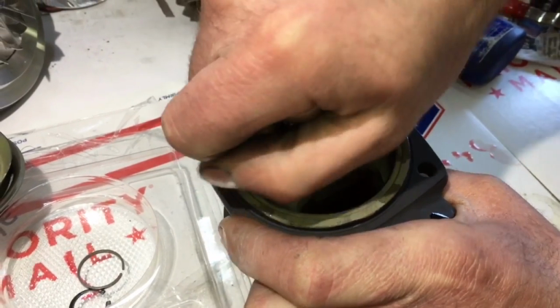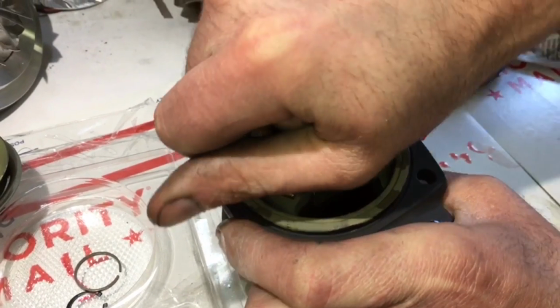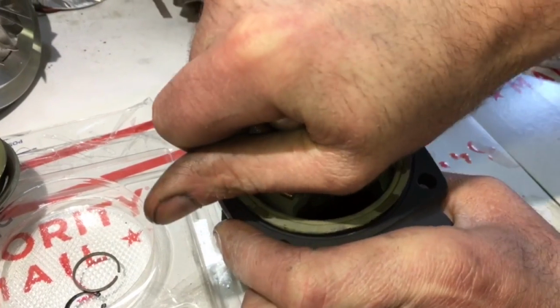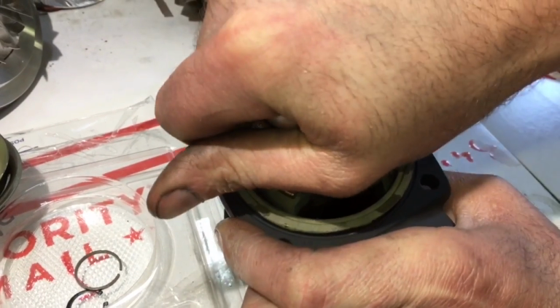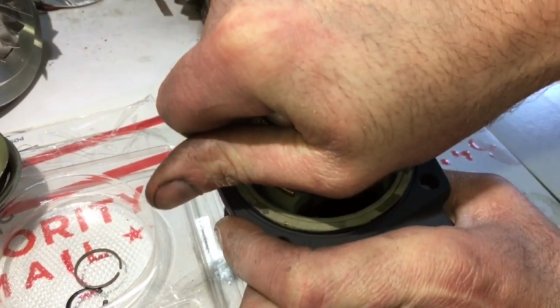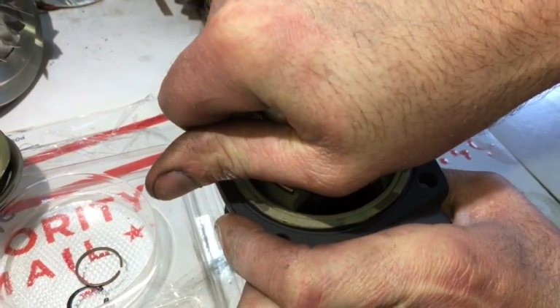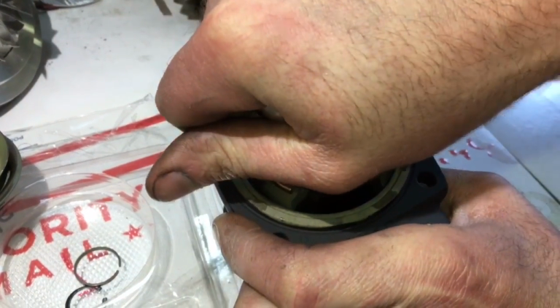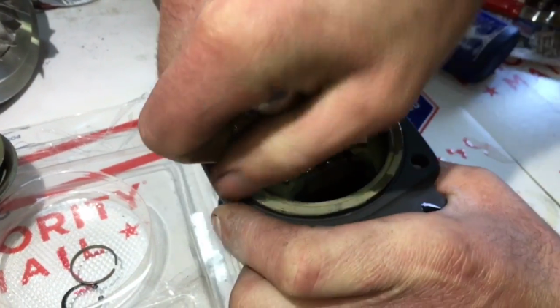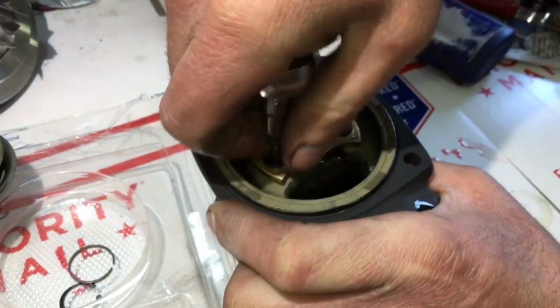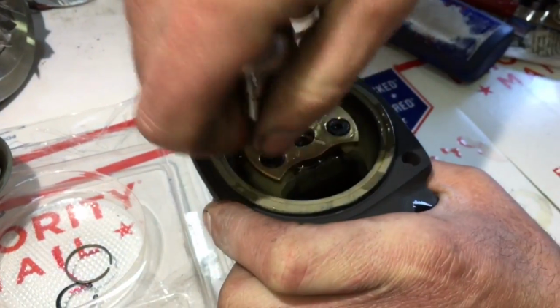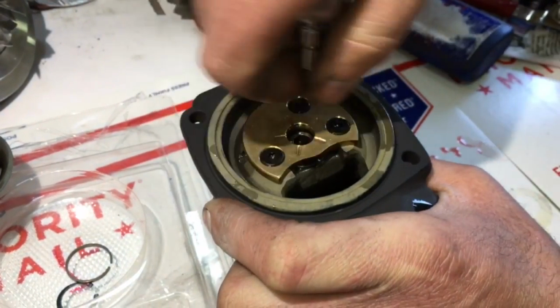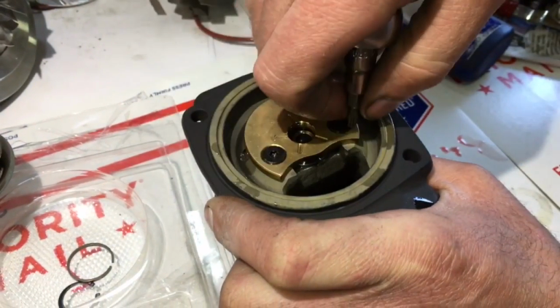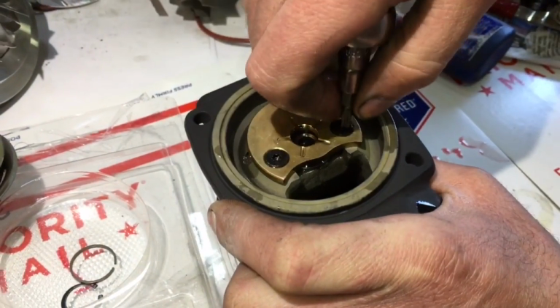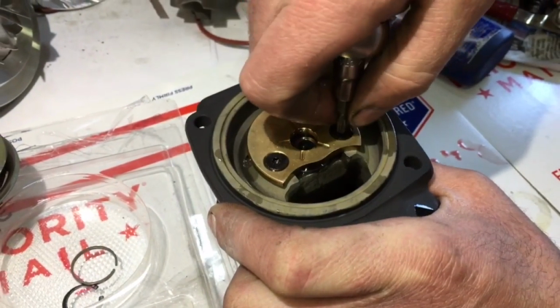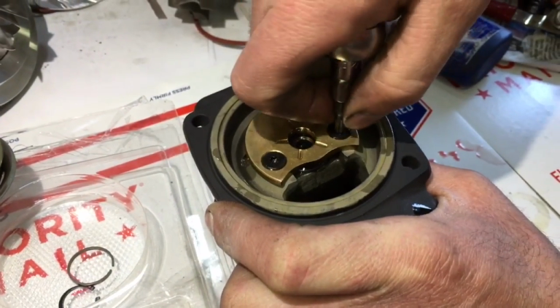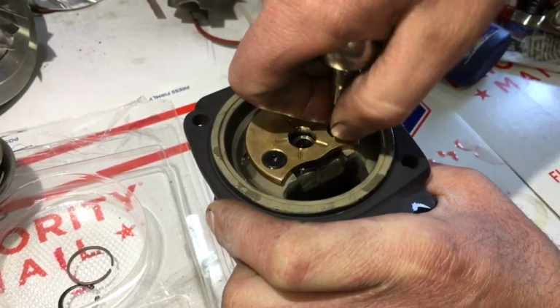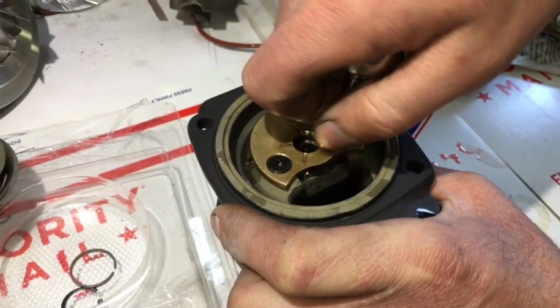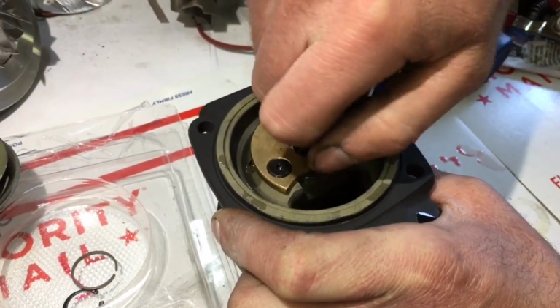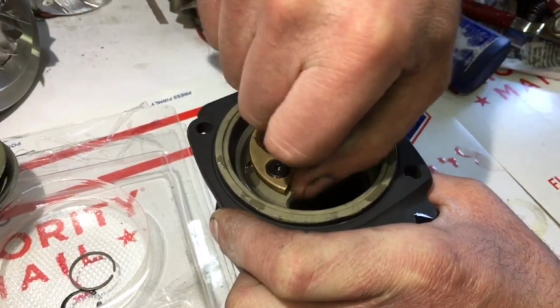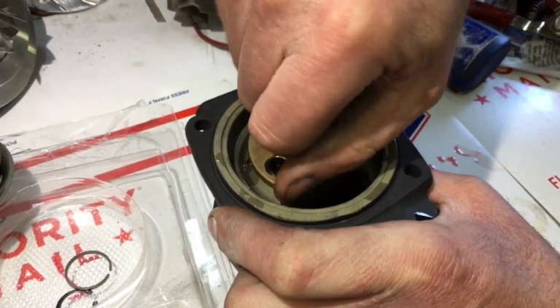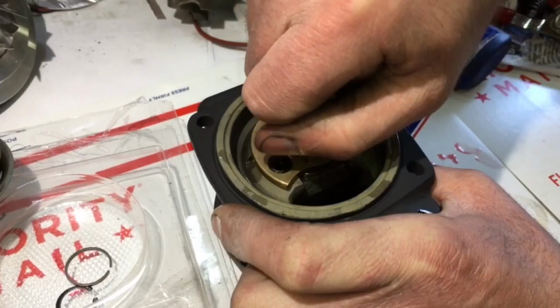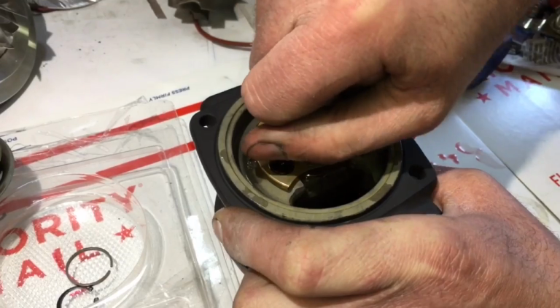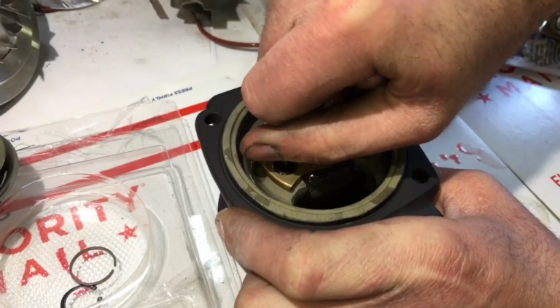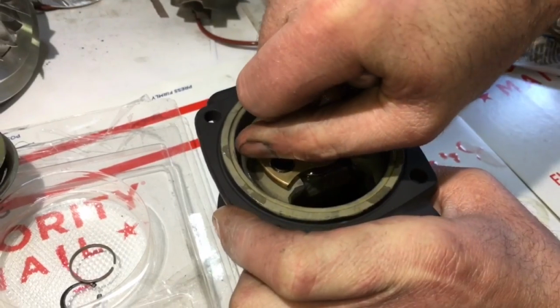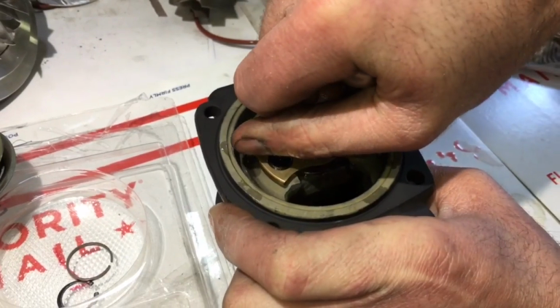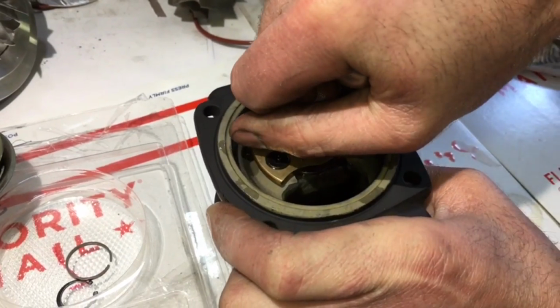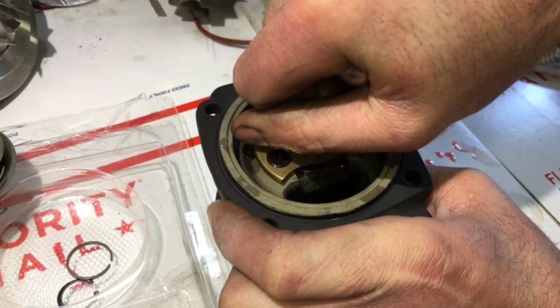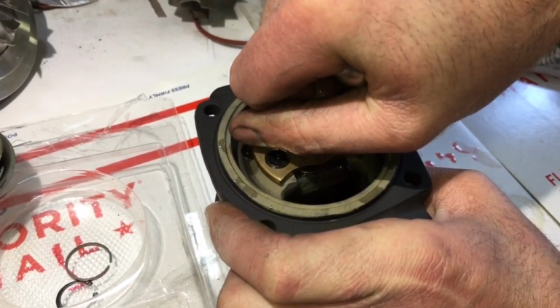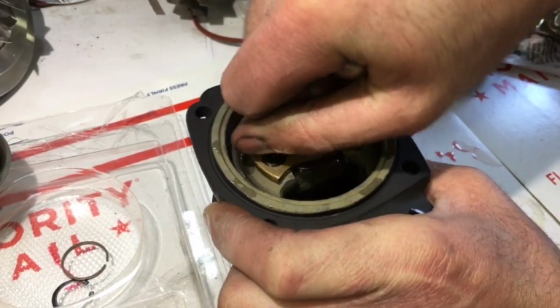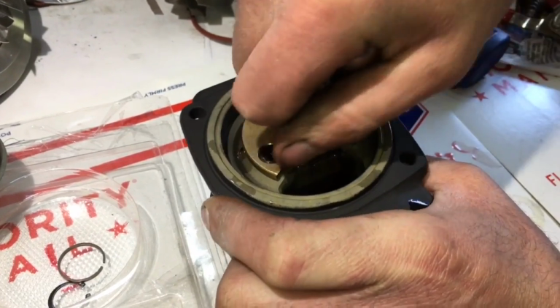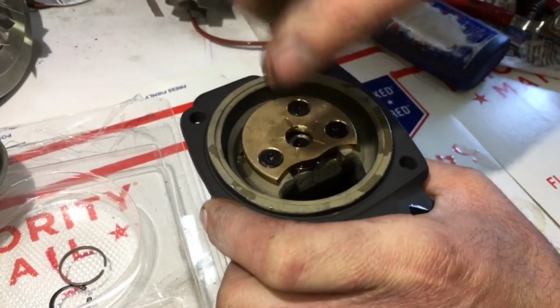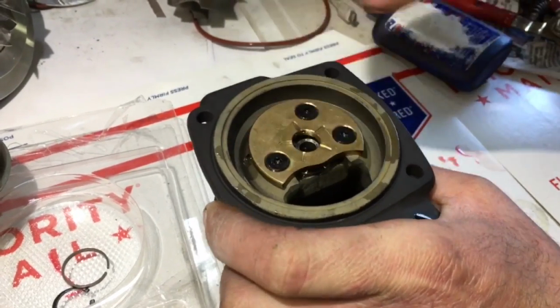Use red loctite on these screws and tighten them down with a T20 torx socket.